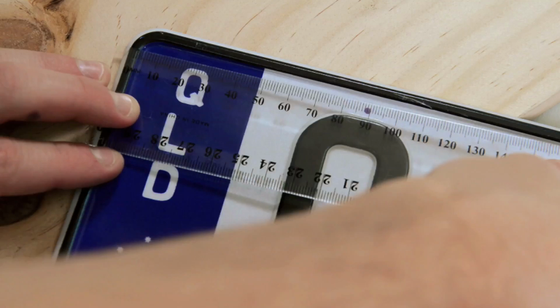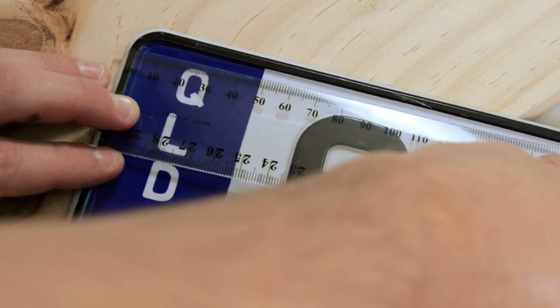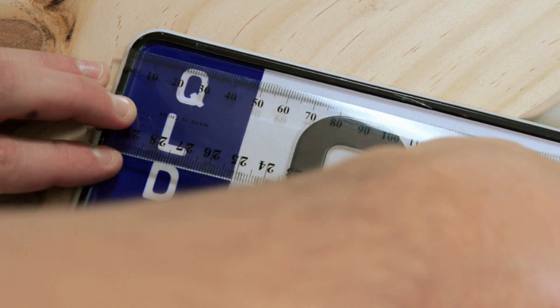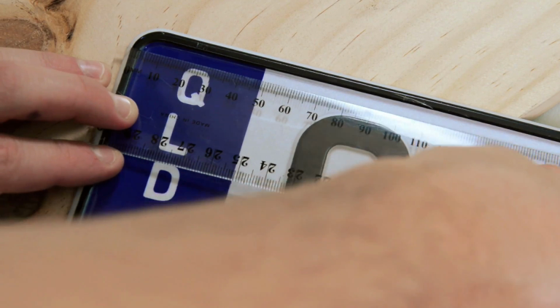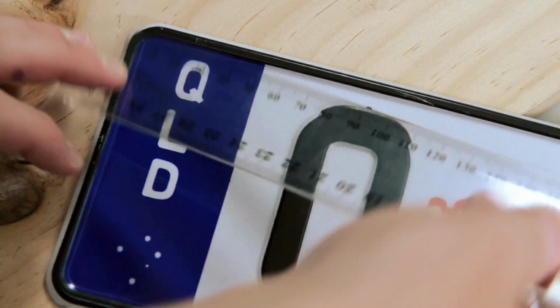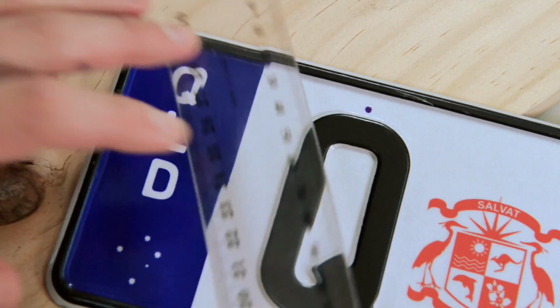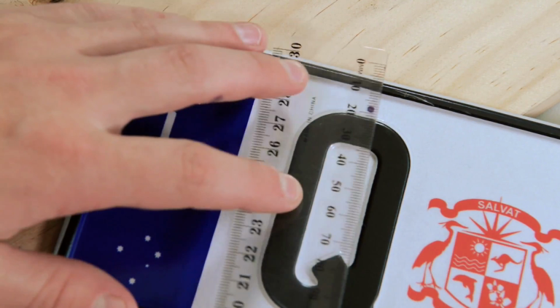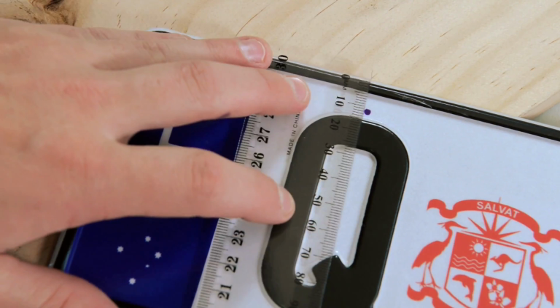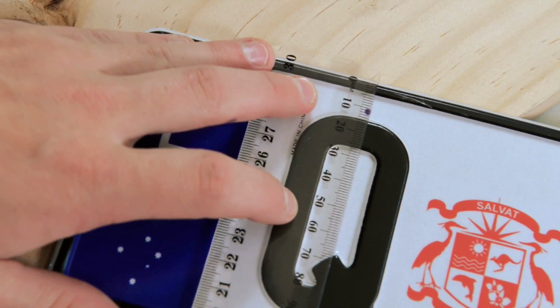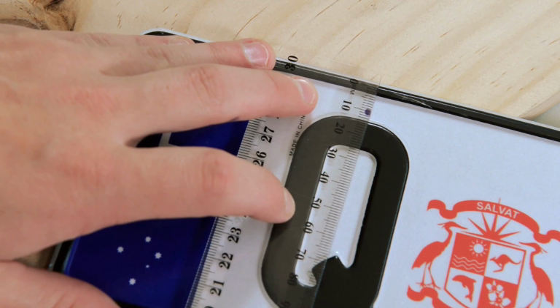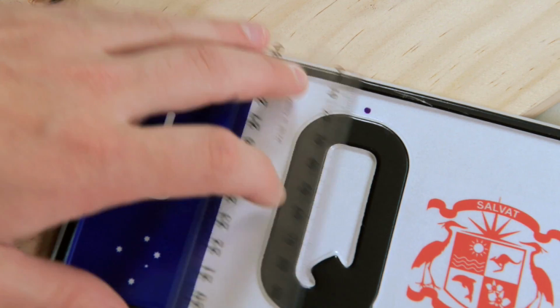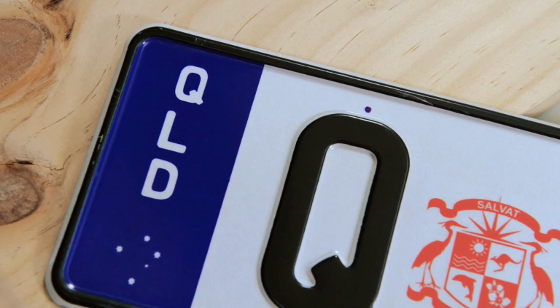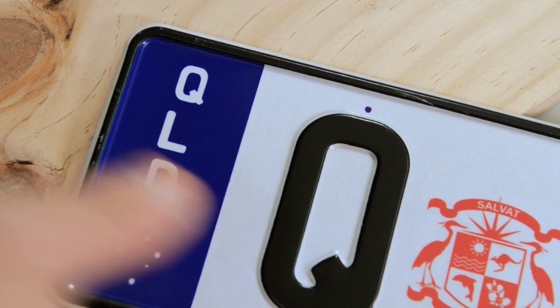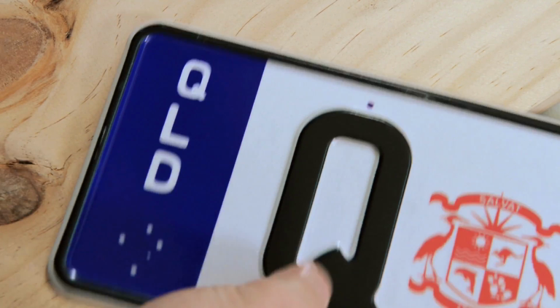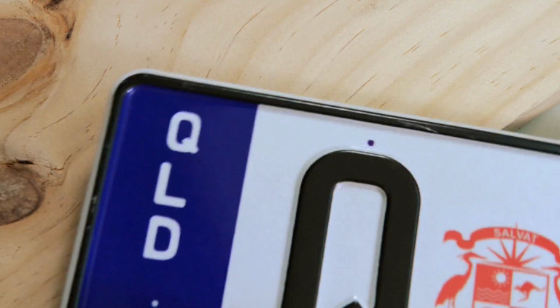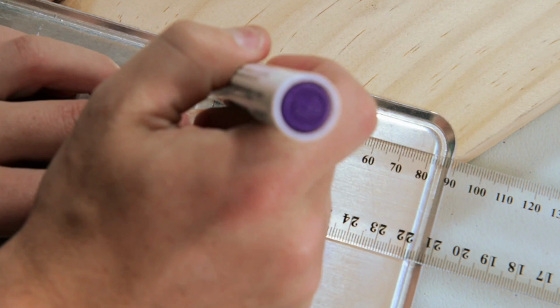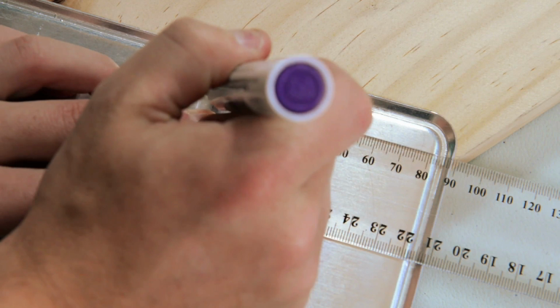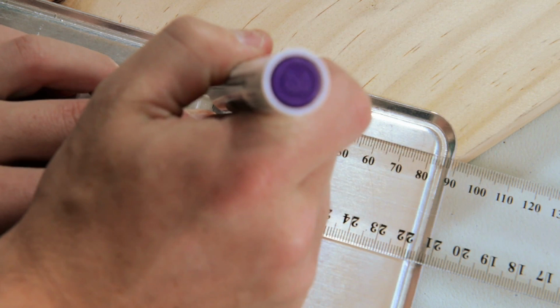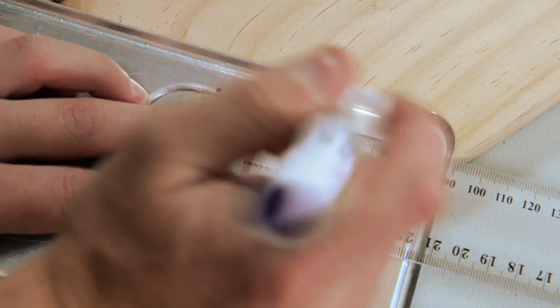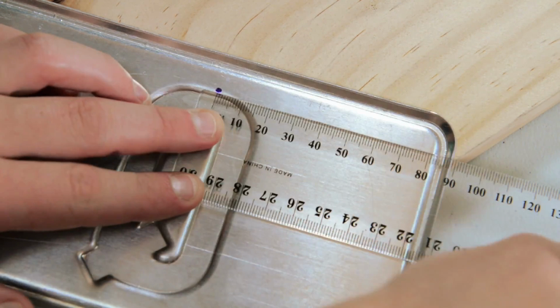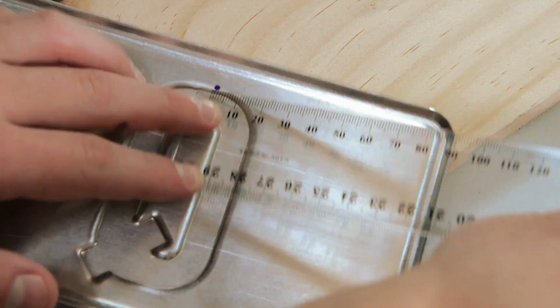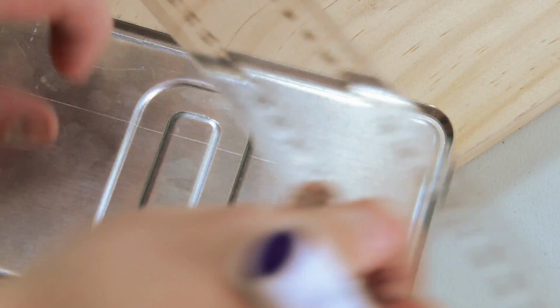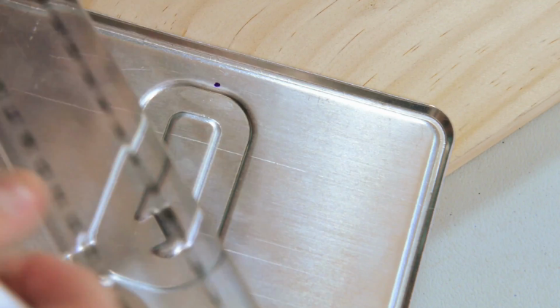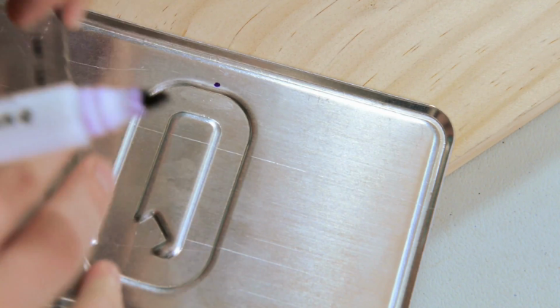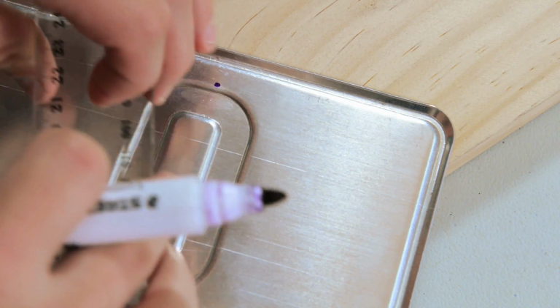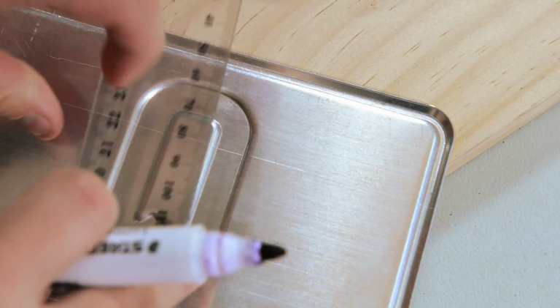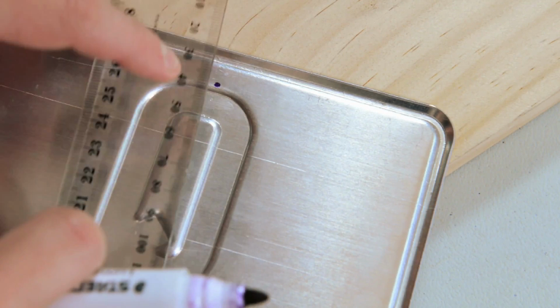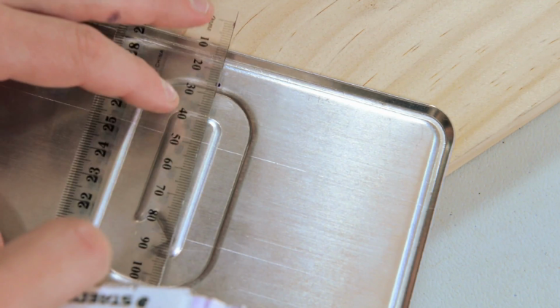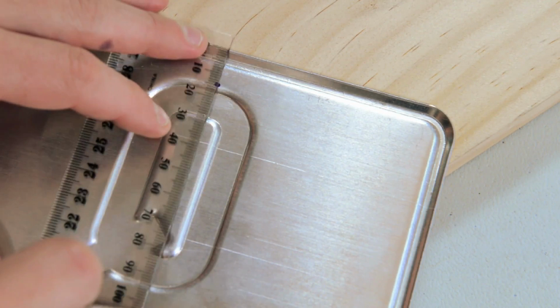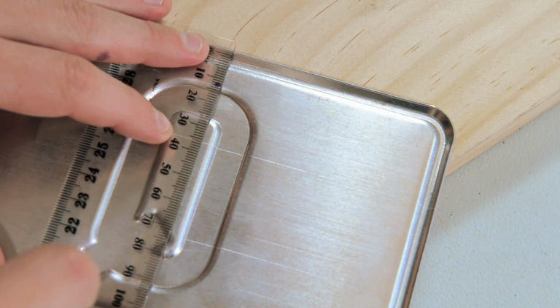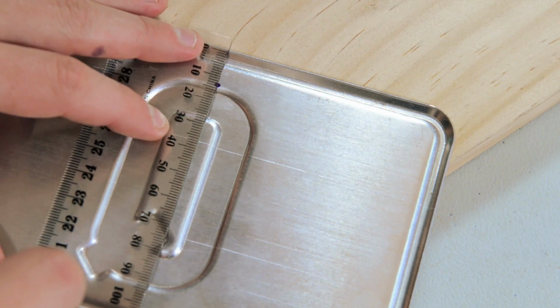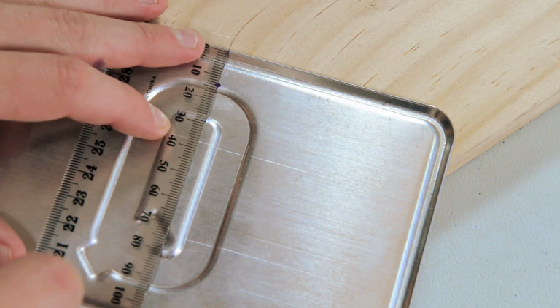Once you've done that, take your plate and place it on a workbench. Measure the horizontal and vertical distance of your front markers and transpose them onto the back of your plate.